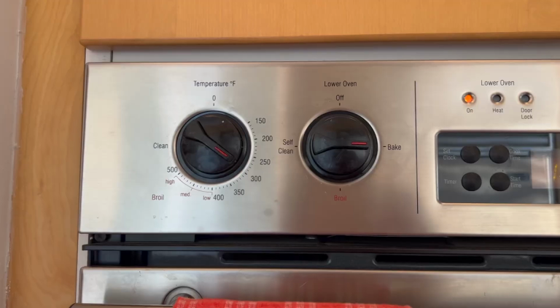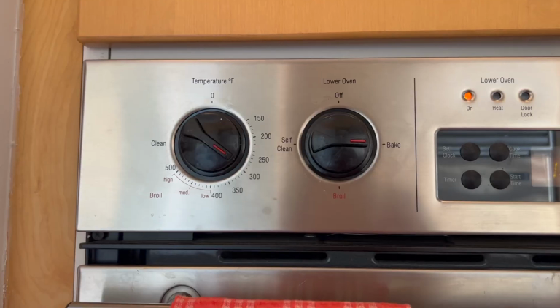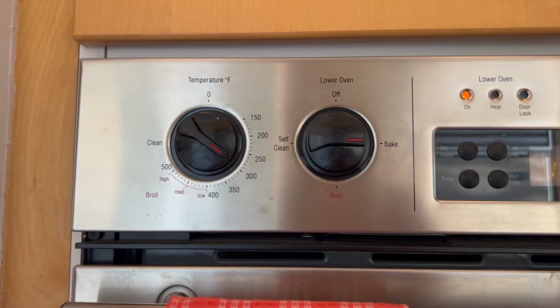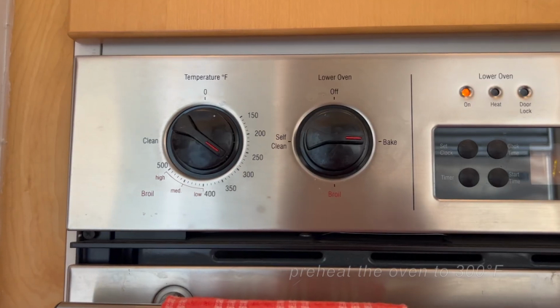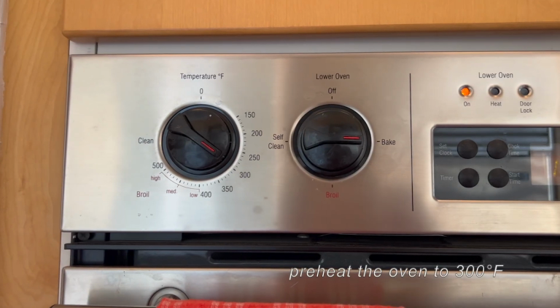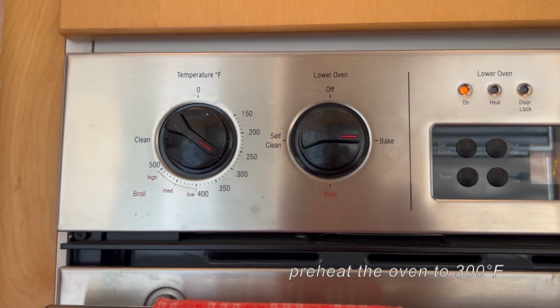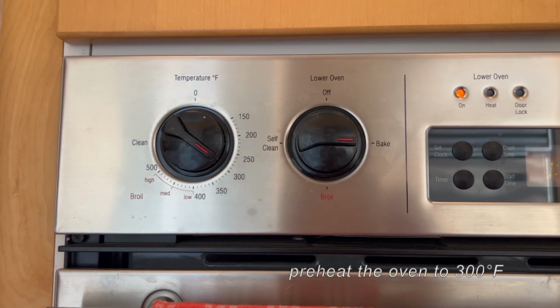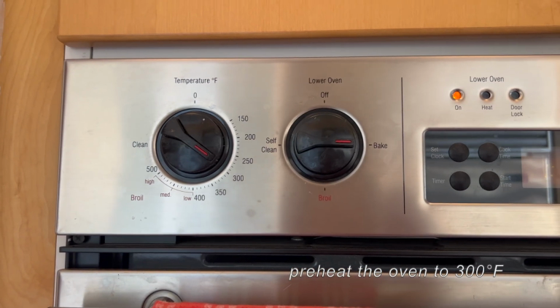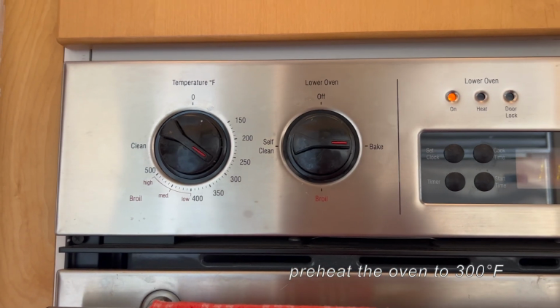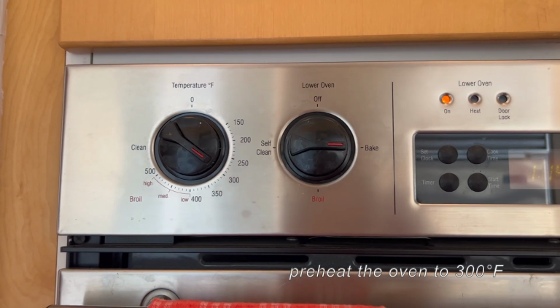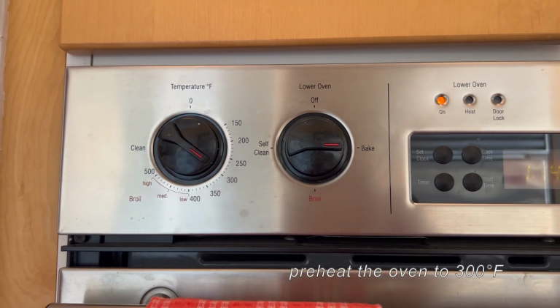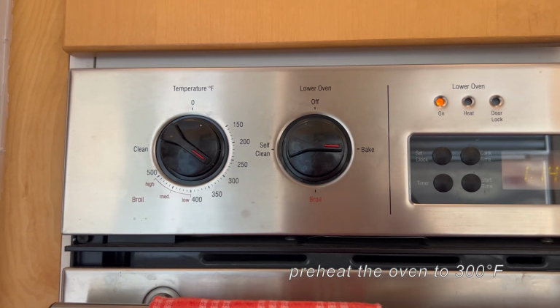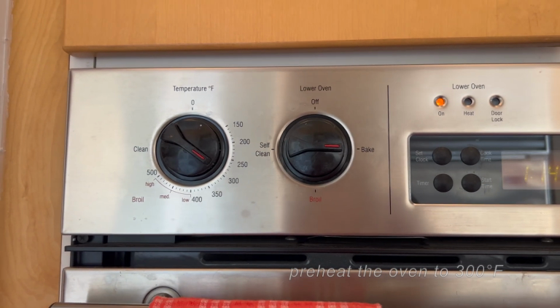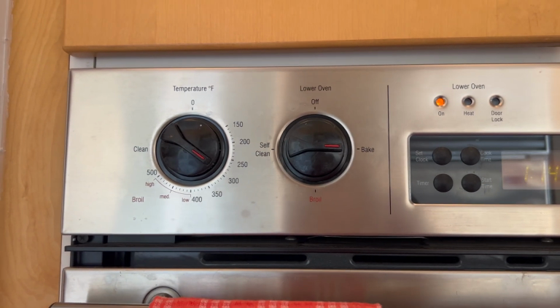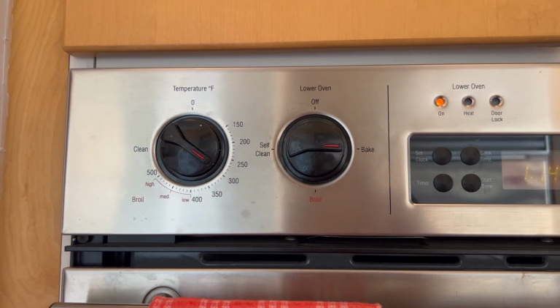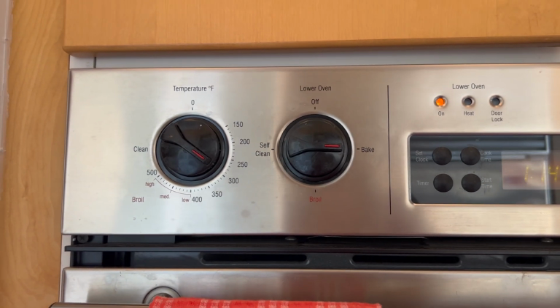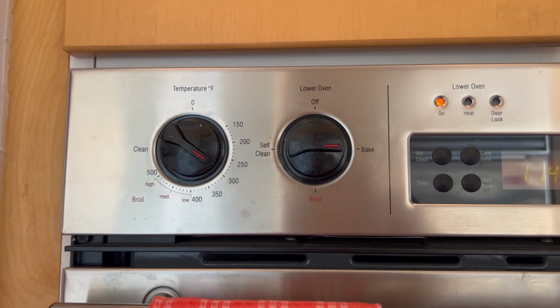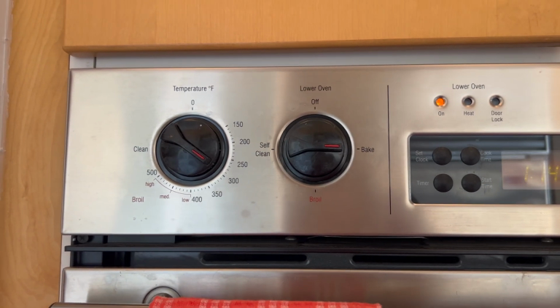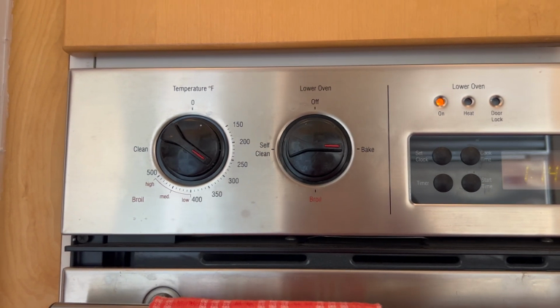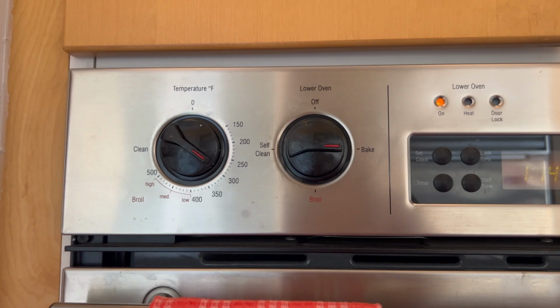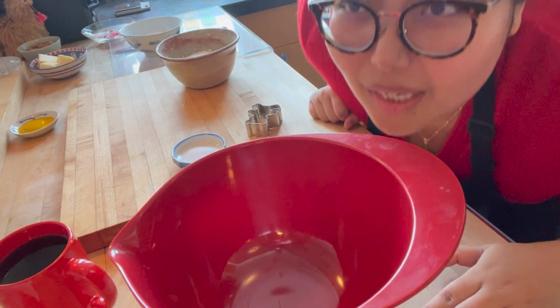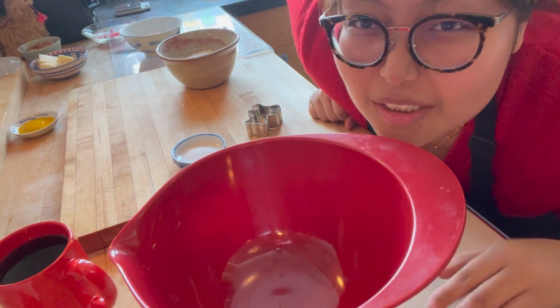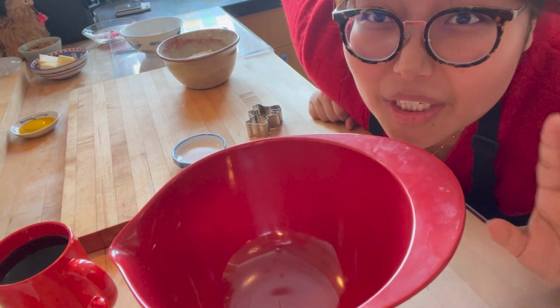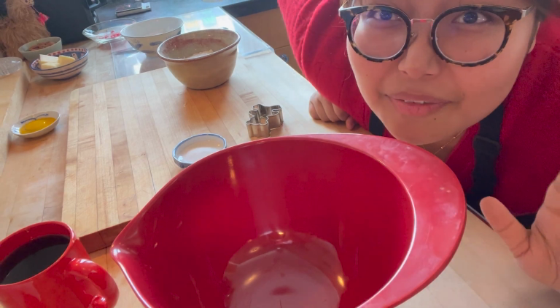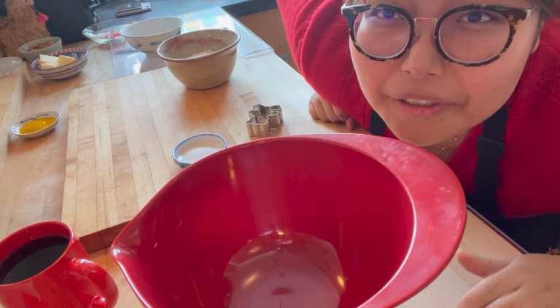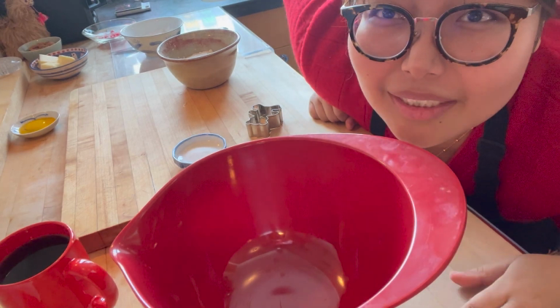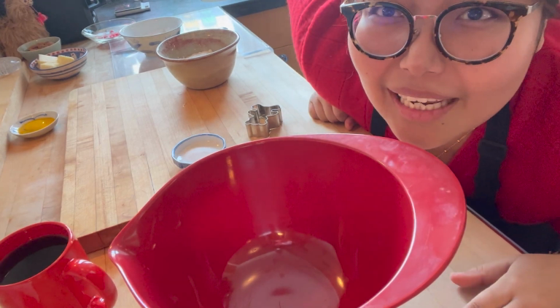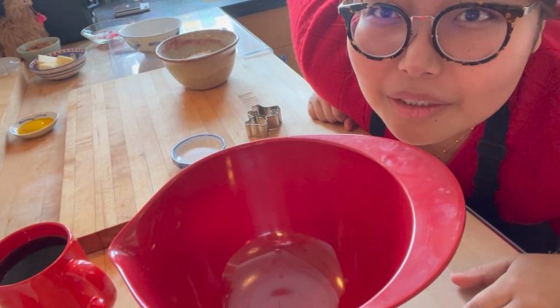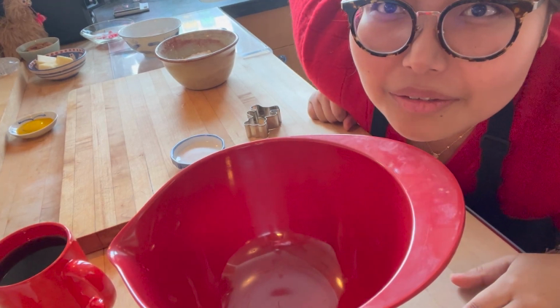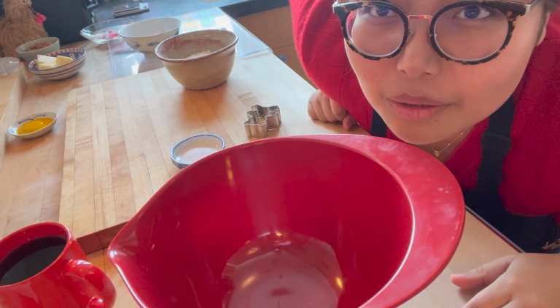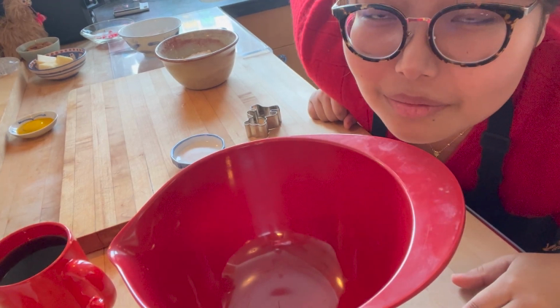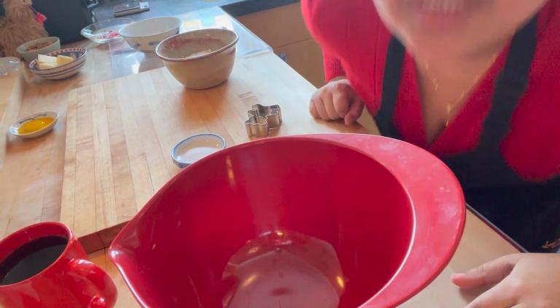Once you have all your ingredients ready, preheat the oven to 300 degrees Fahrenheit. I'm still trying to figure out an angle, so whatever.